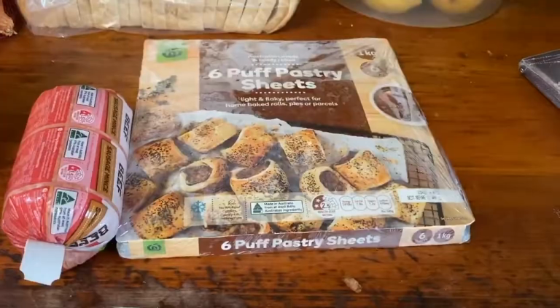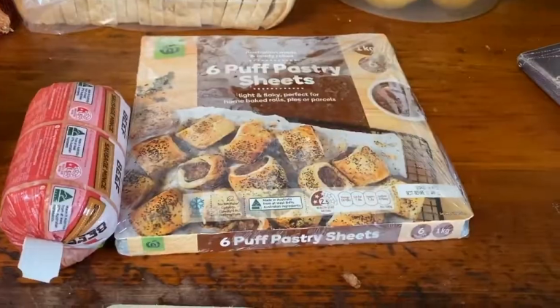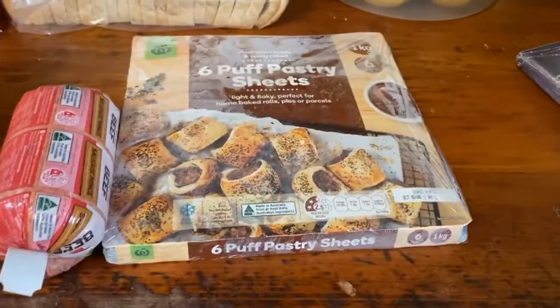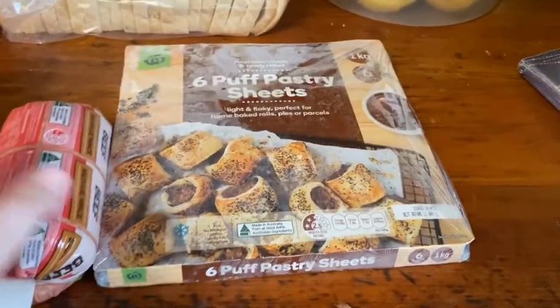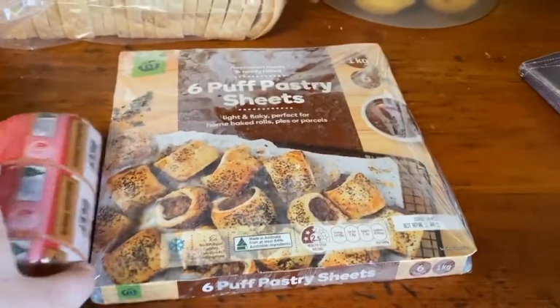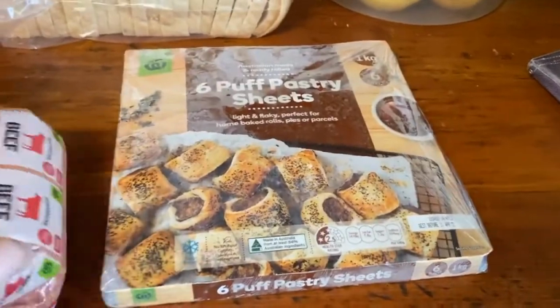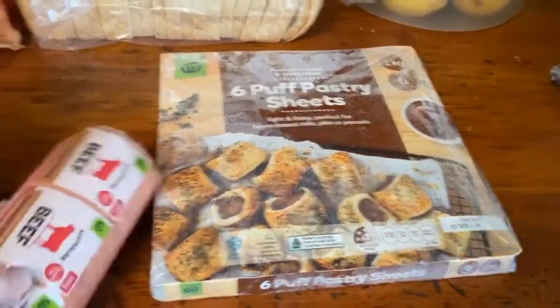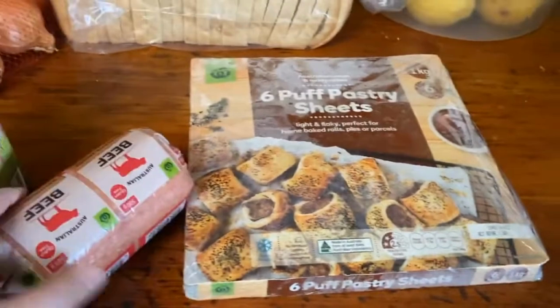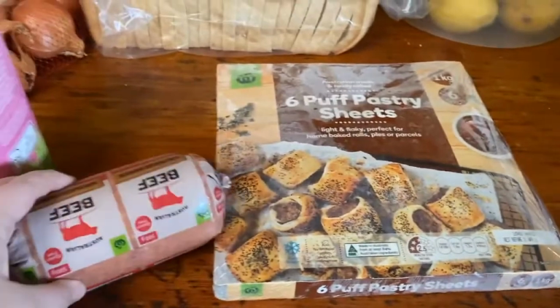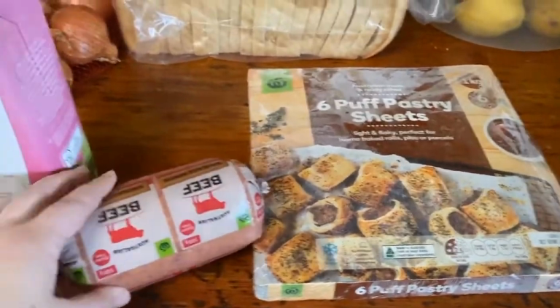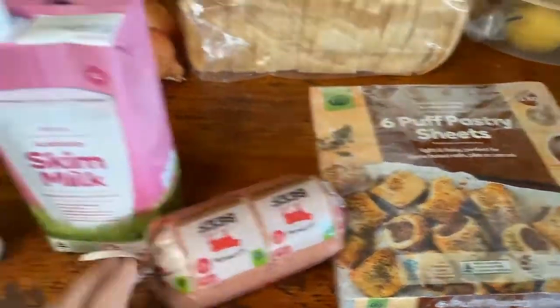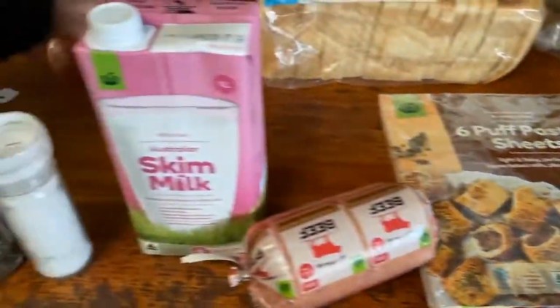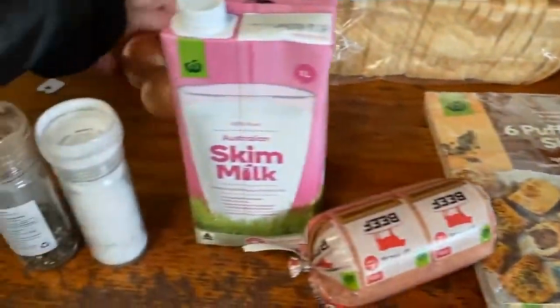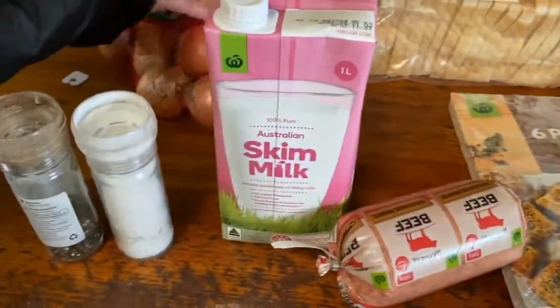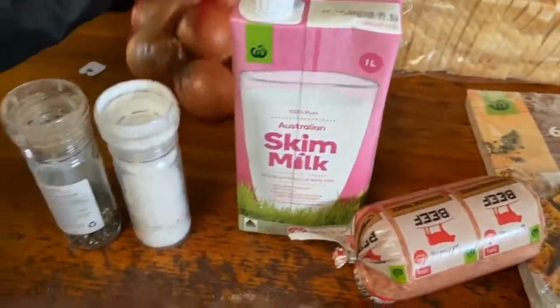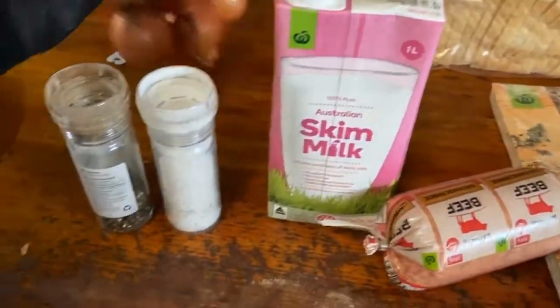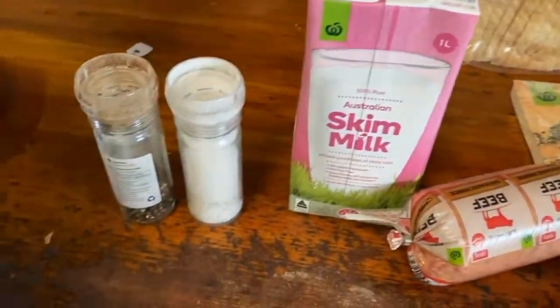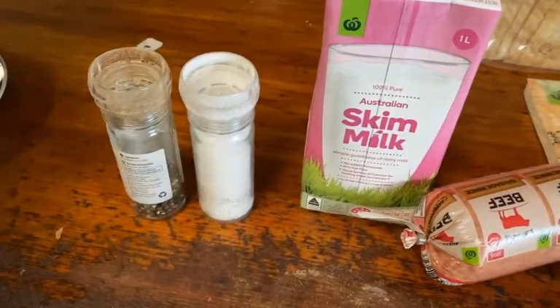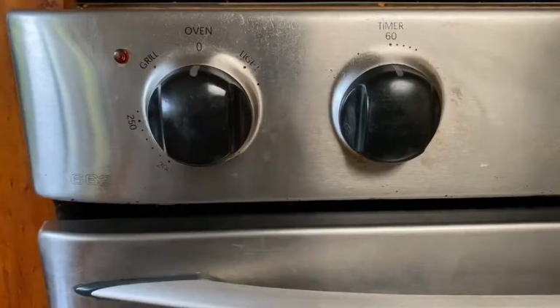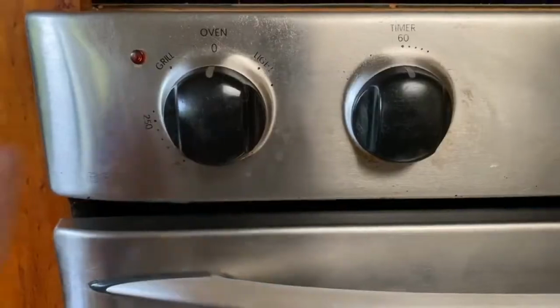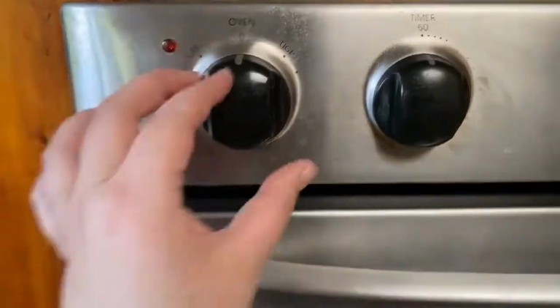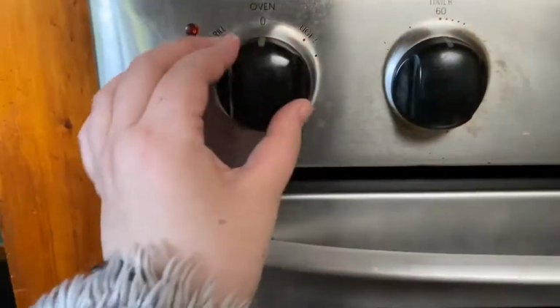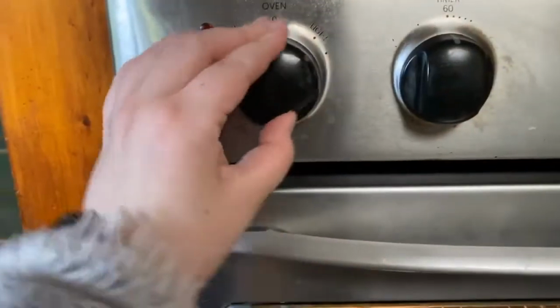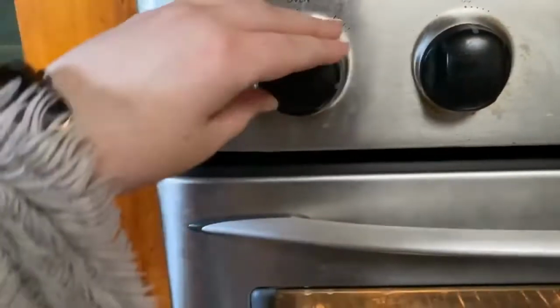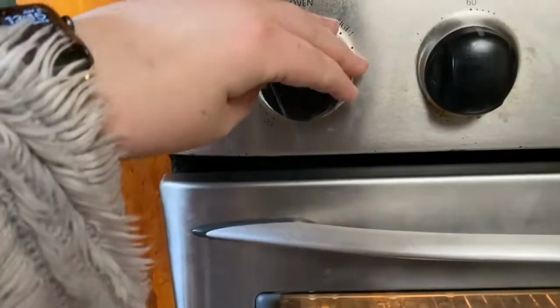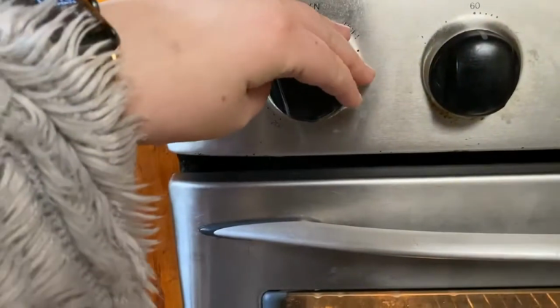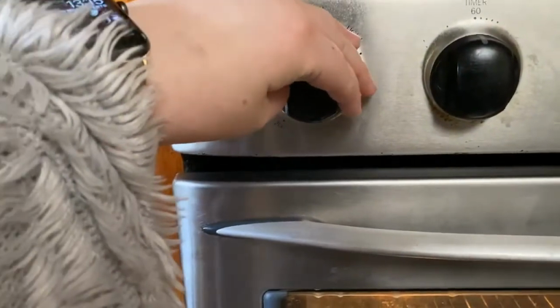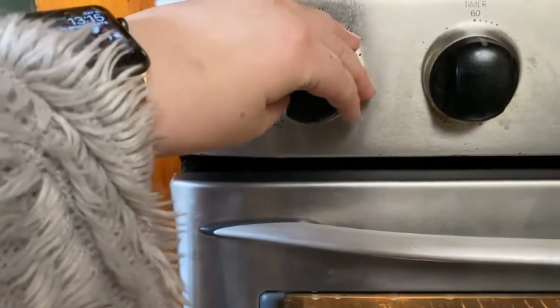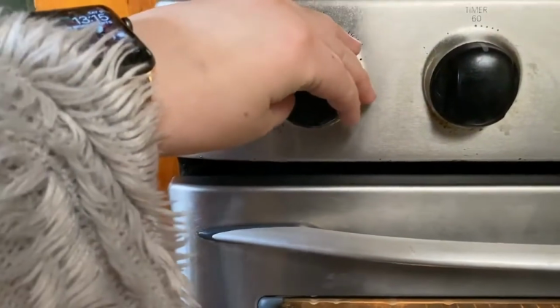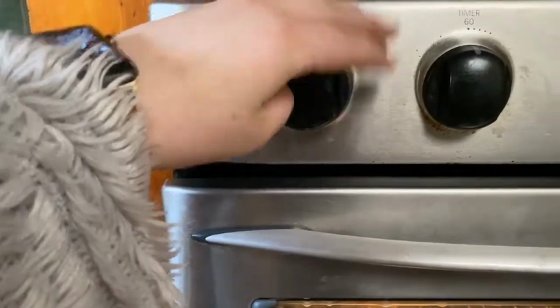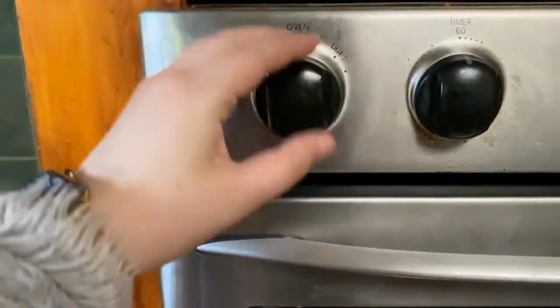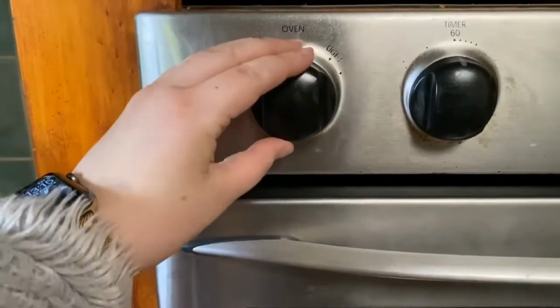We will need puff pastry, beef sausage mince, milk, salt and pepper. We will also preheat the oven to about 180 degrees.